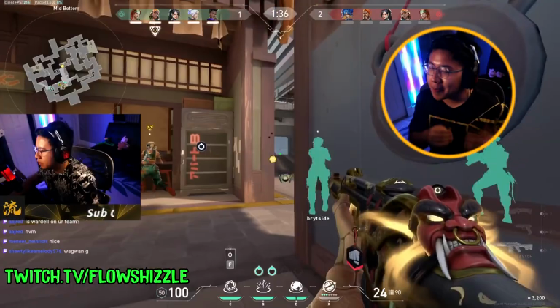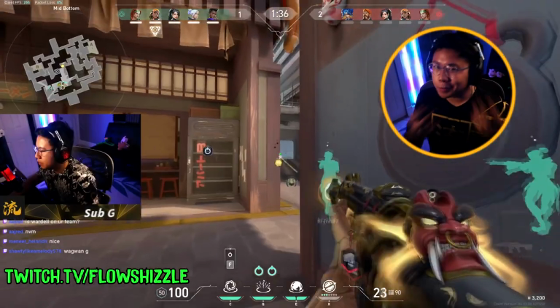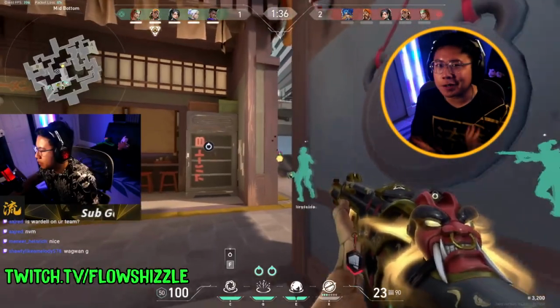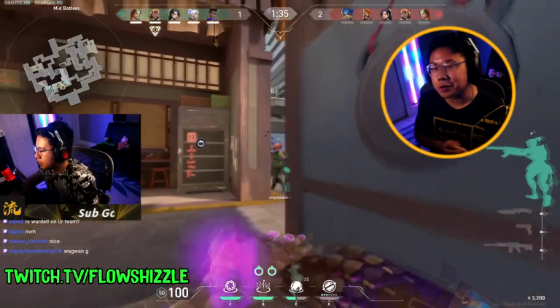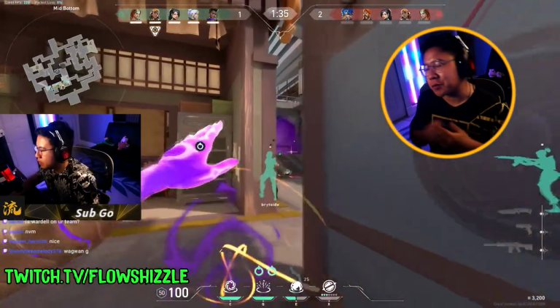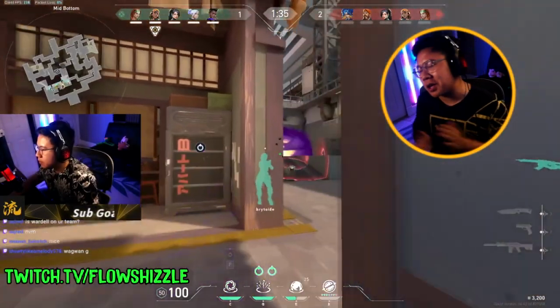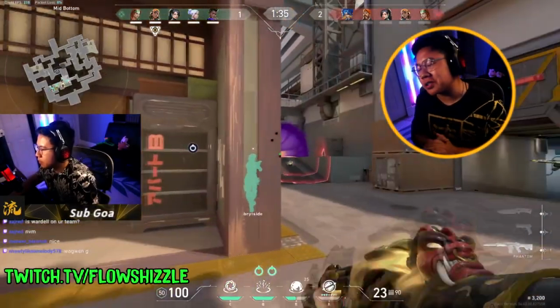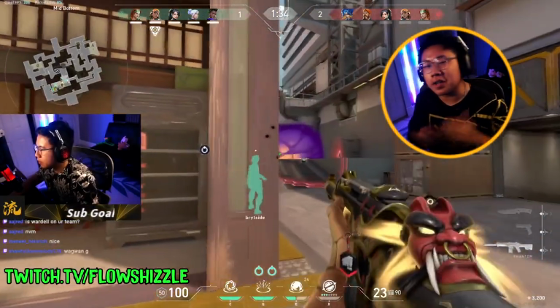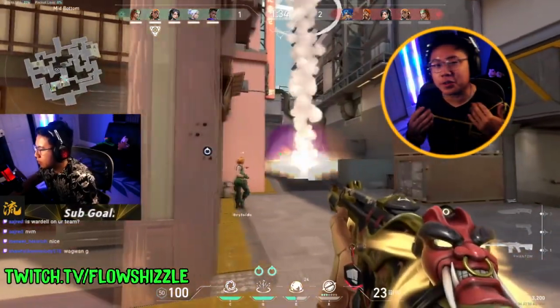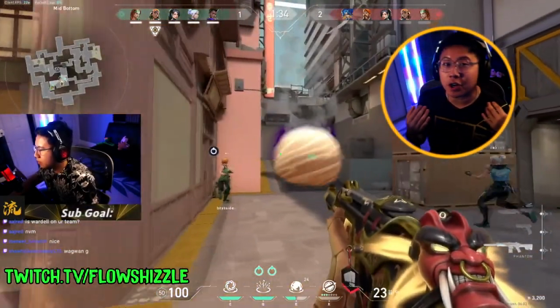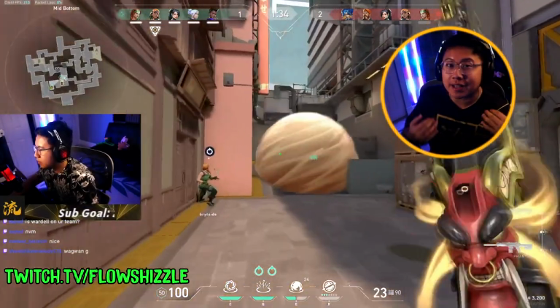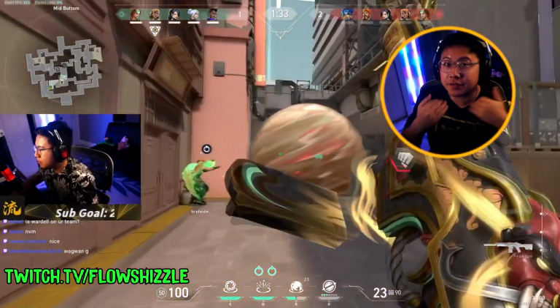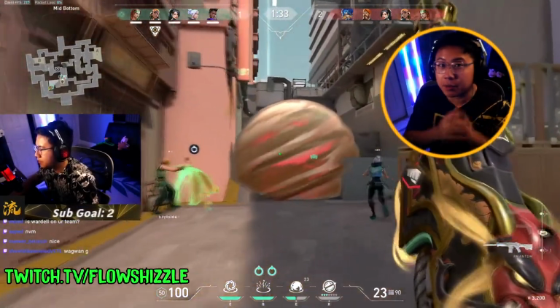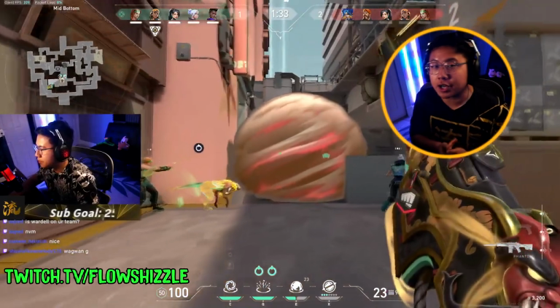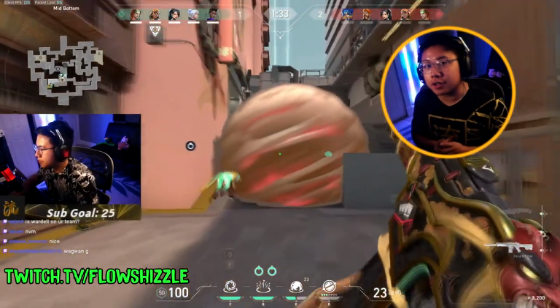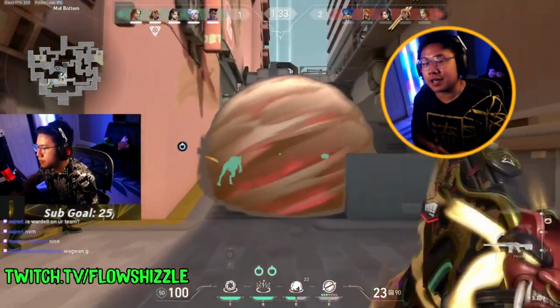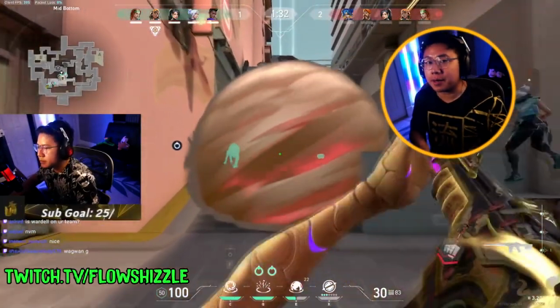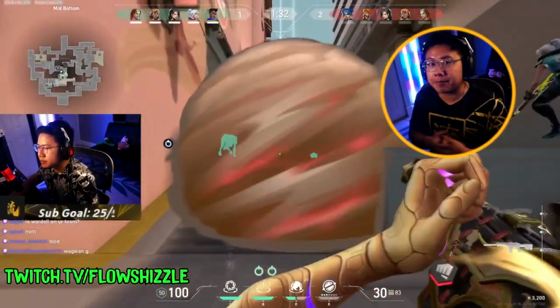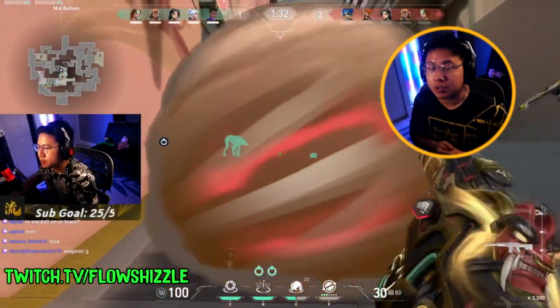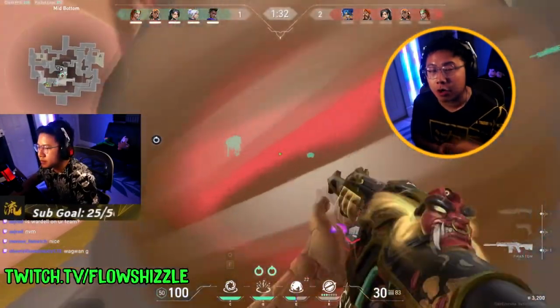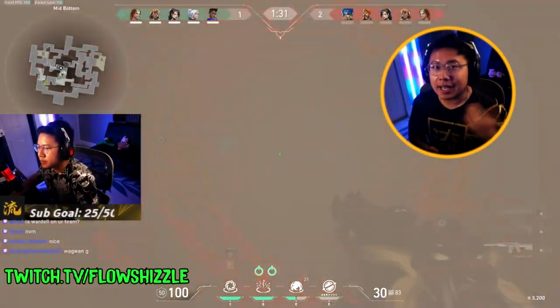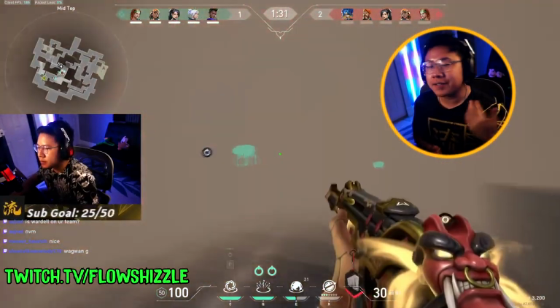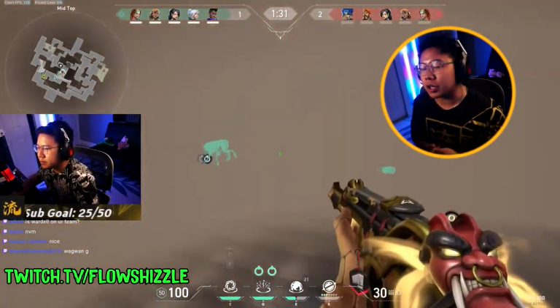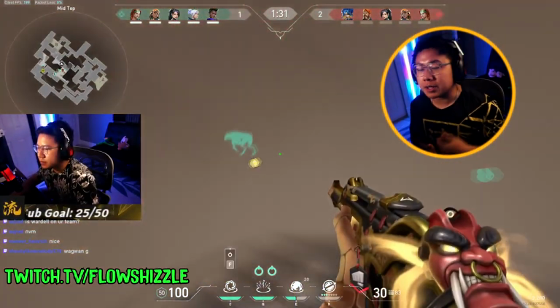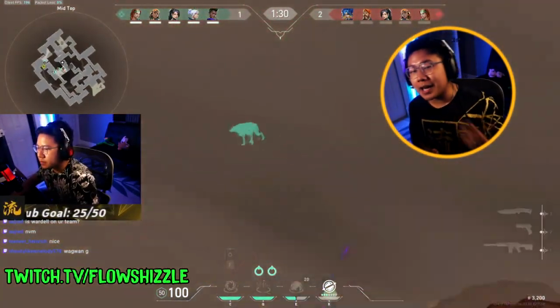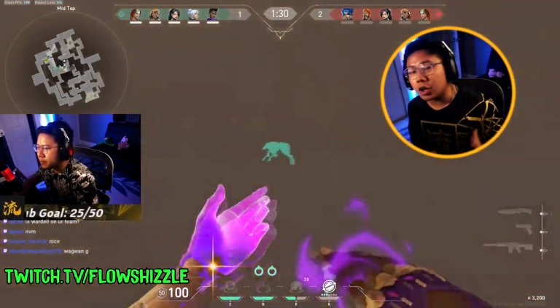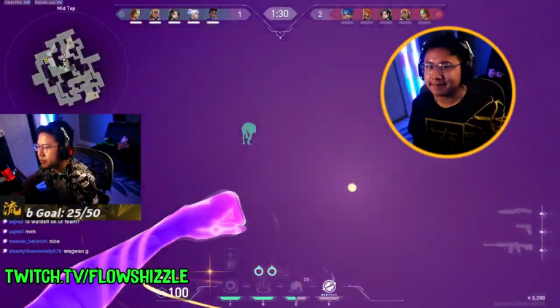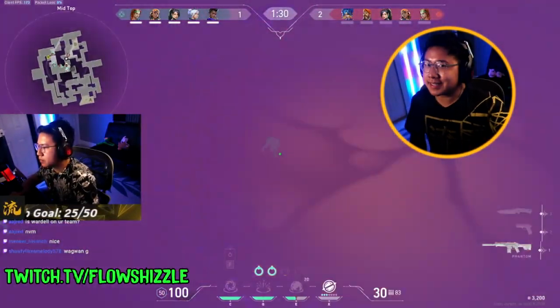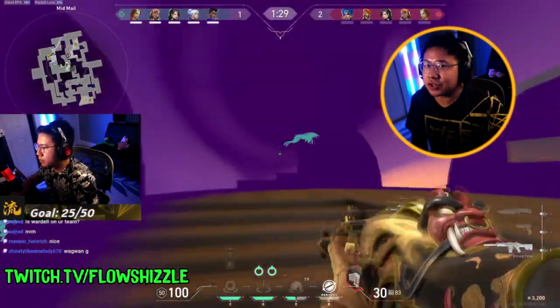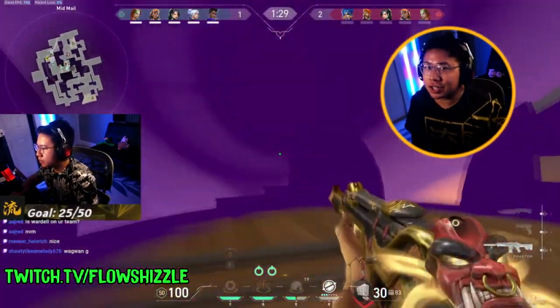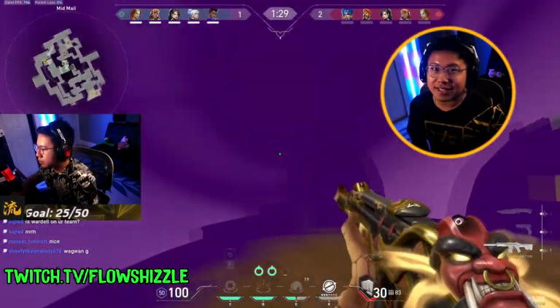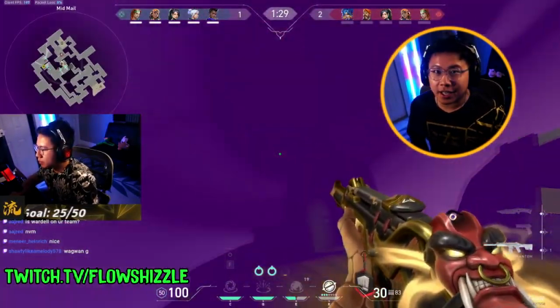You can also use your recall star to aggressively push angles. I'm going to pop this smoke as I'm flanking up the sky dog. This Sage didn't even see it coming.